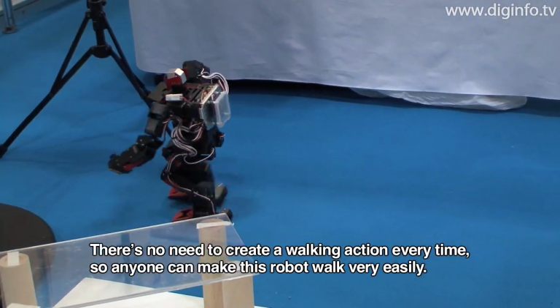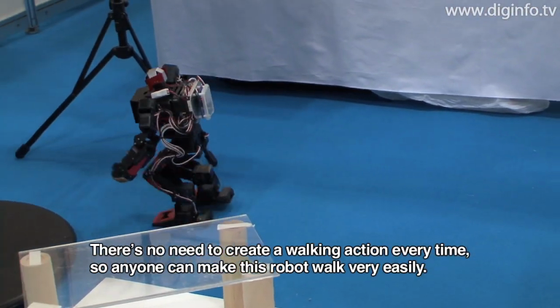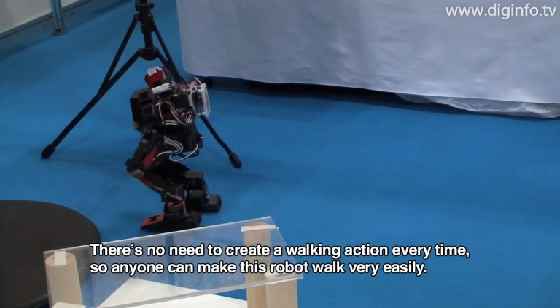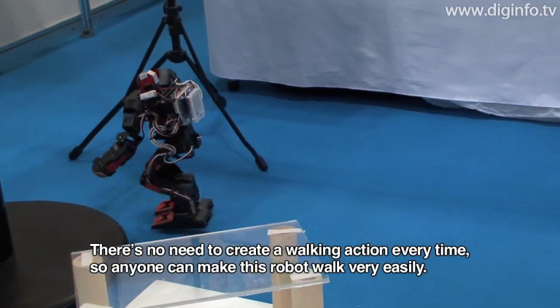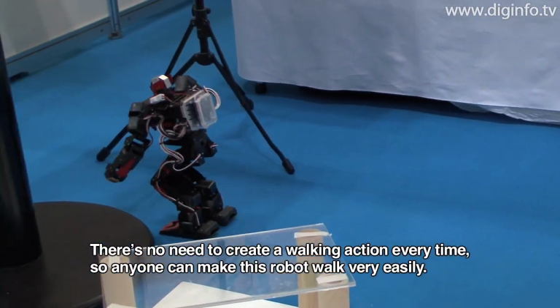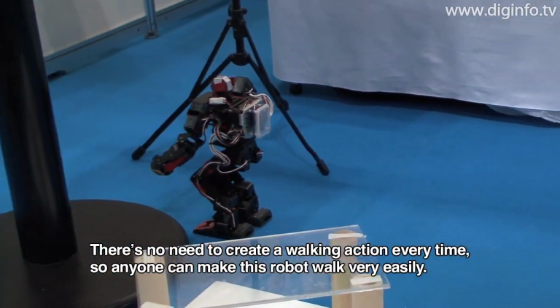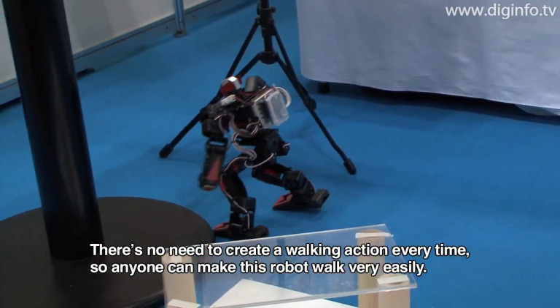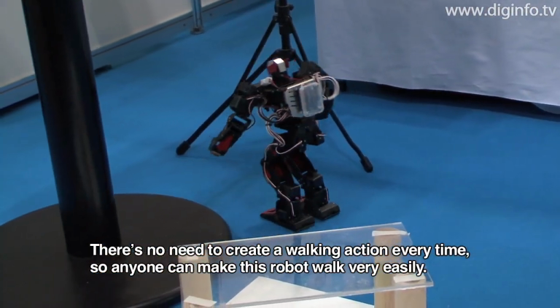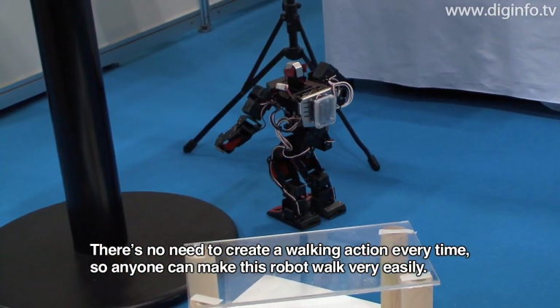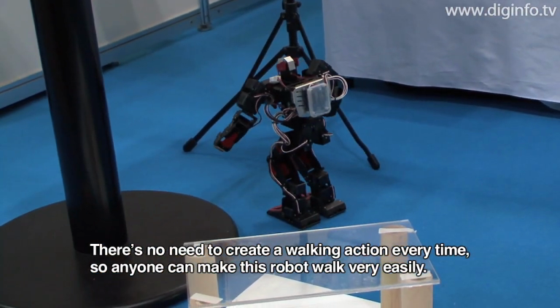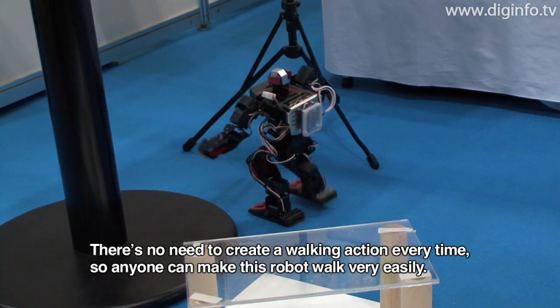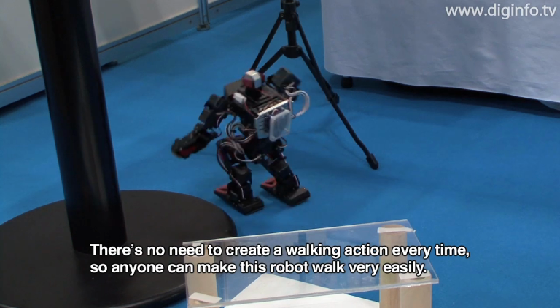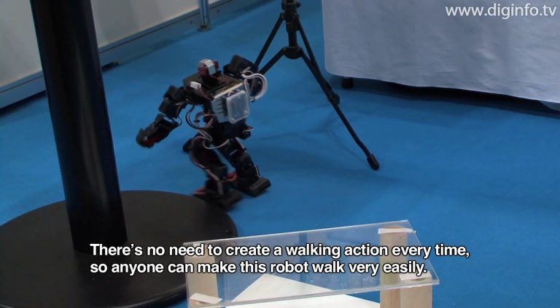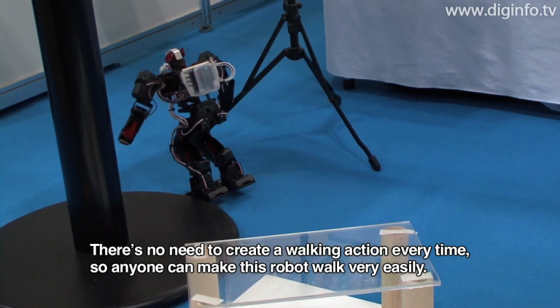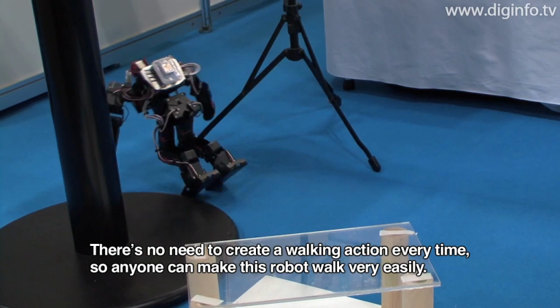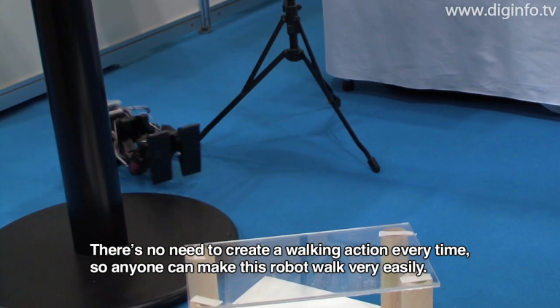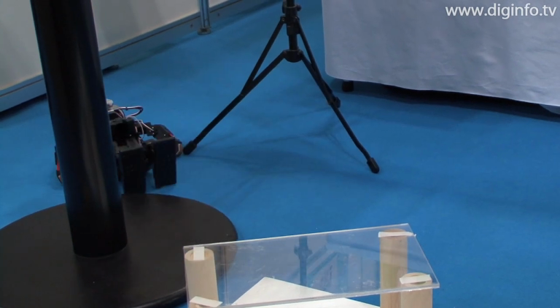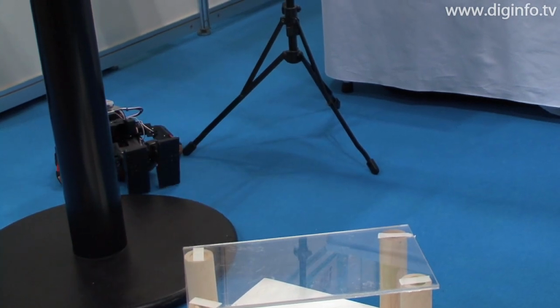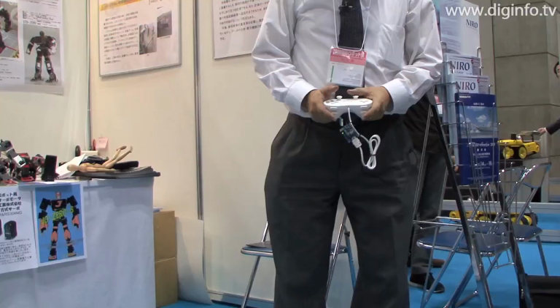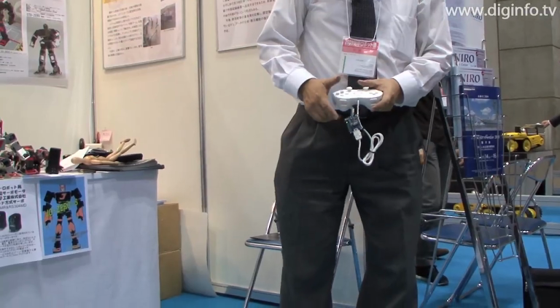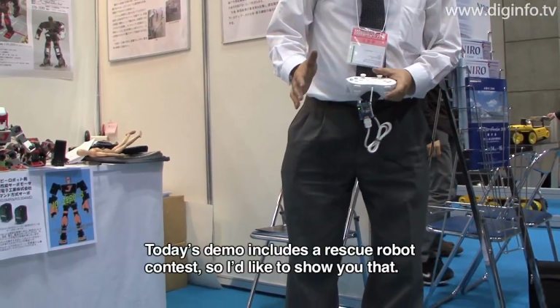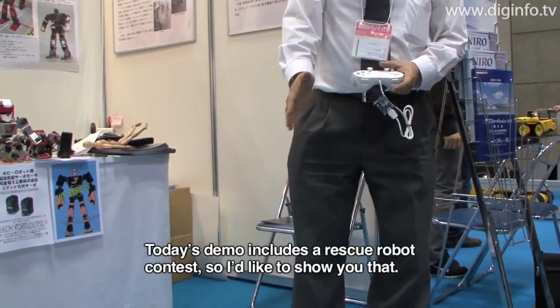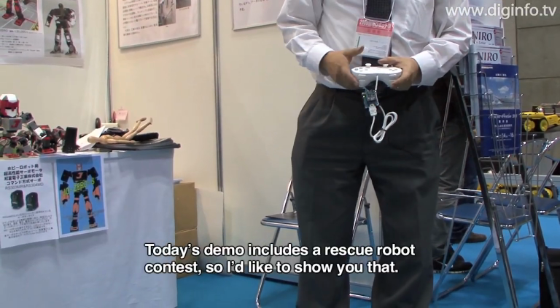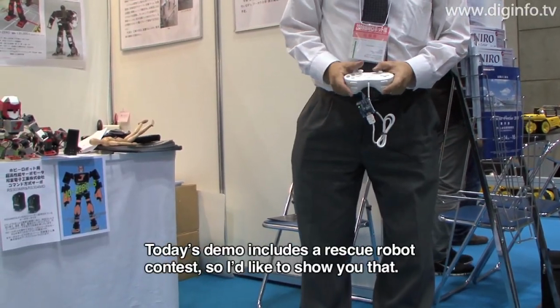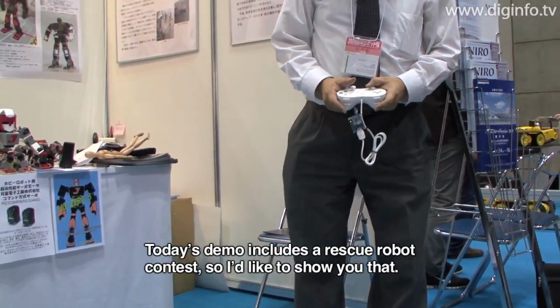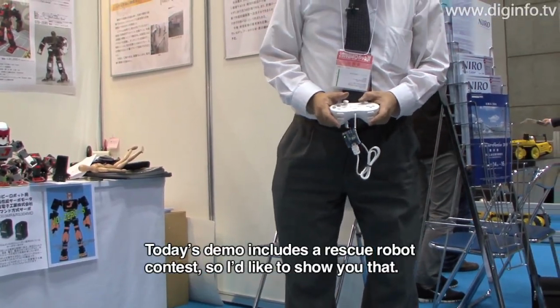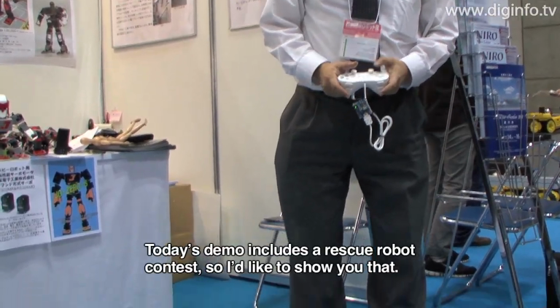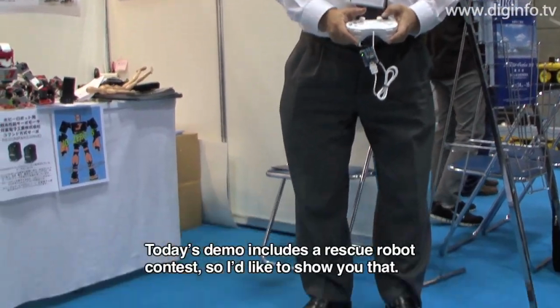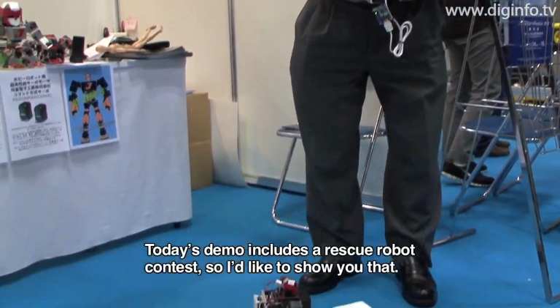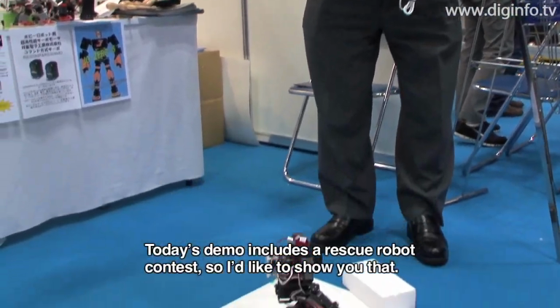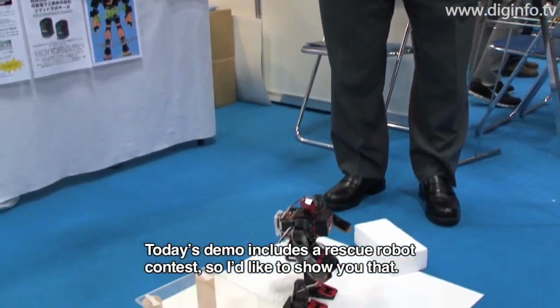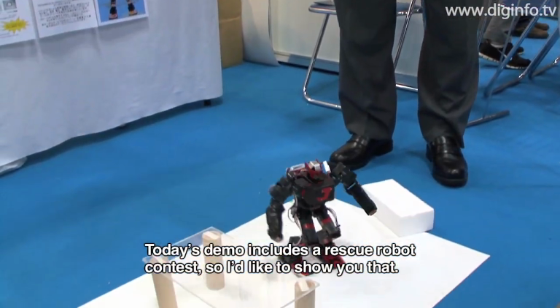It can walk easily. Today's demonstration is a rescue robot contest.